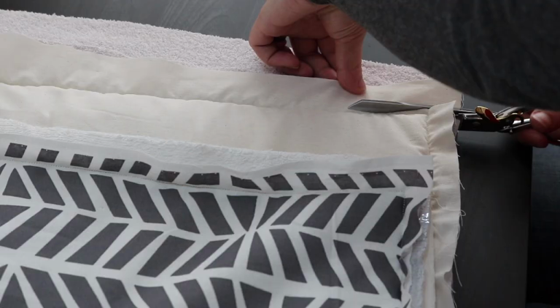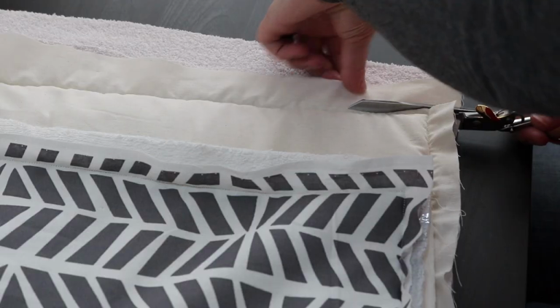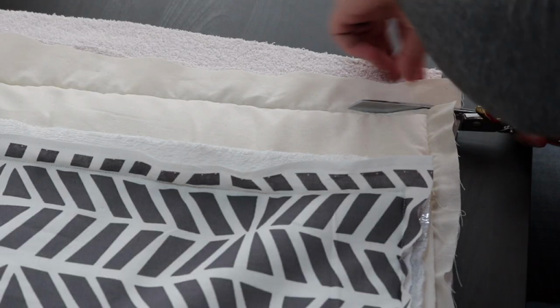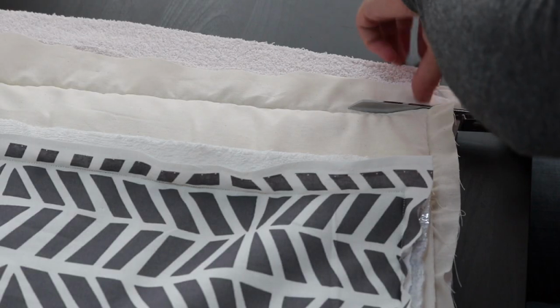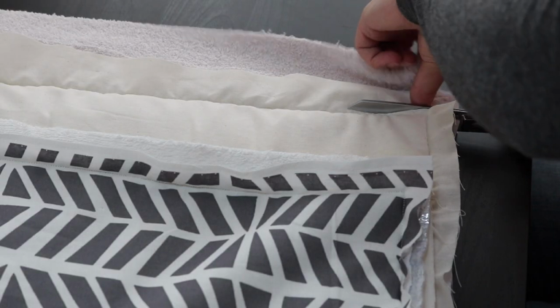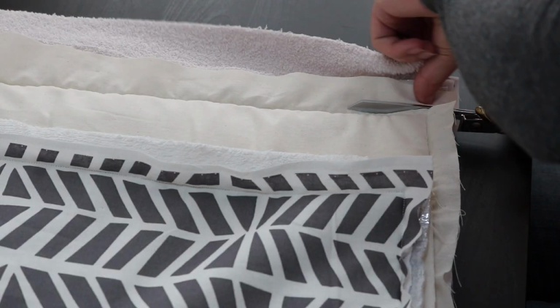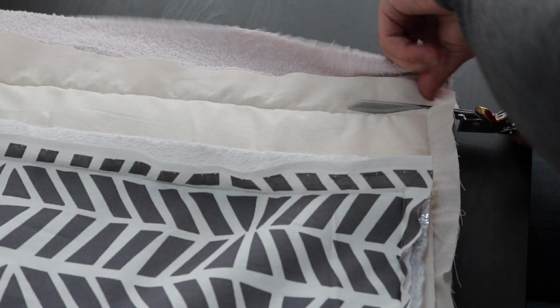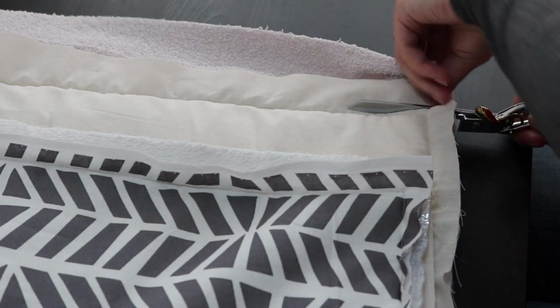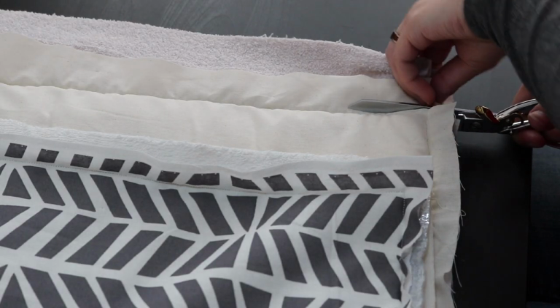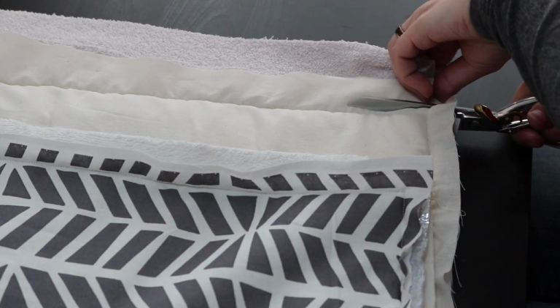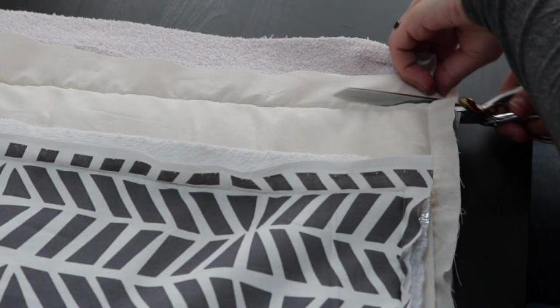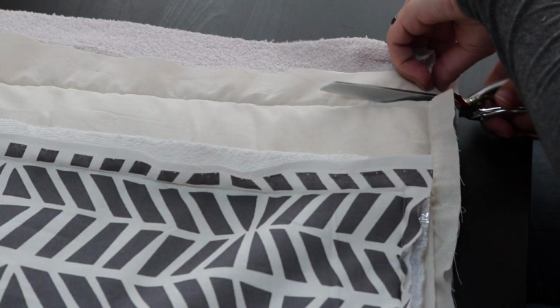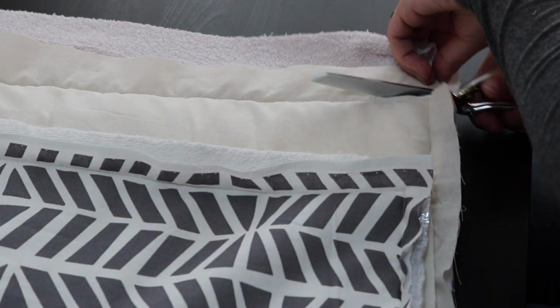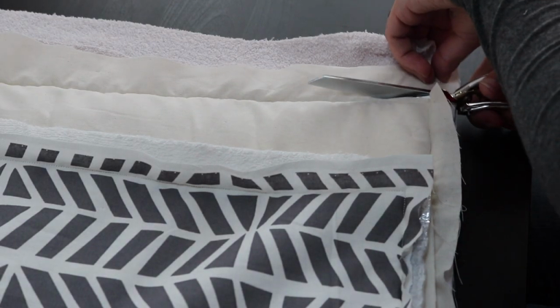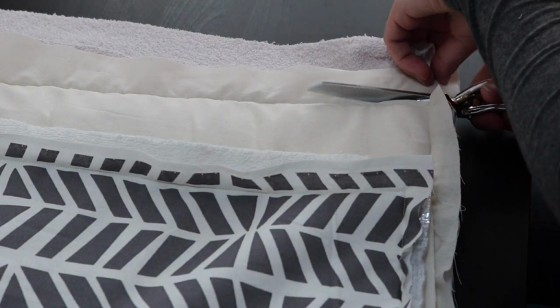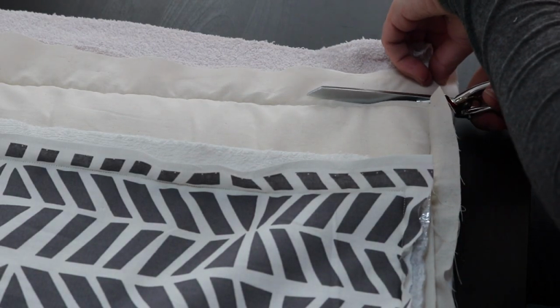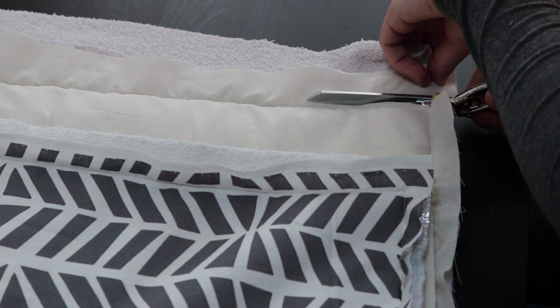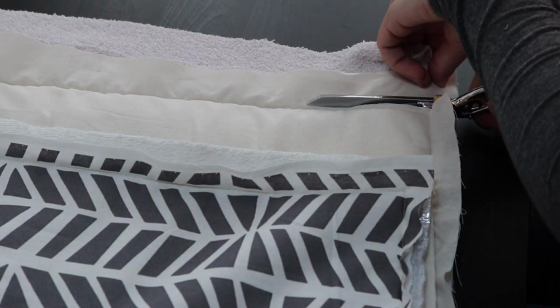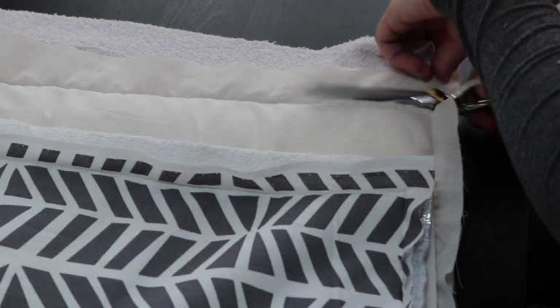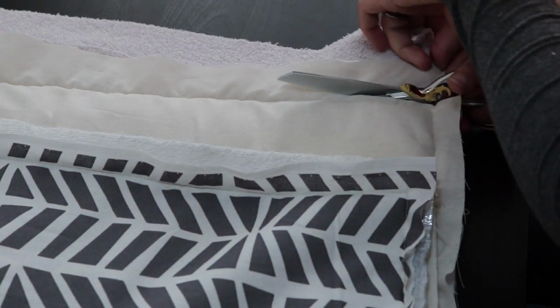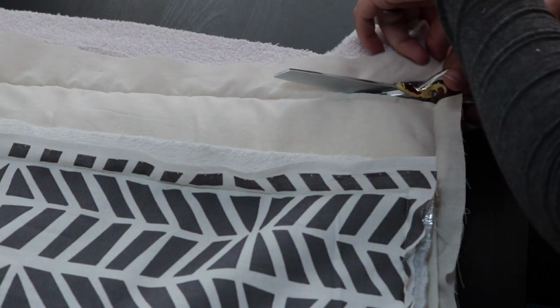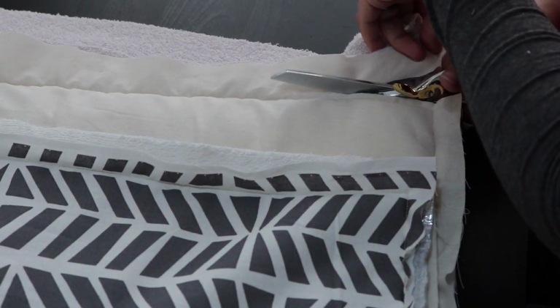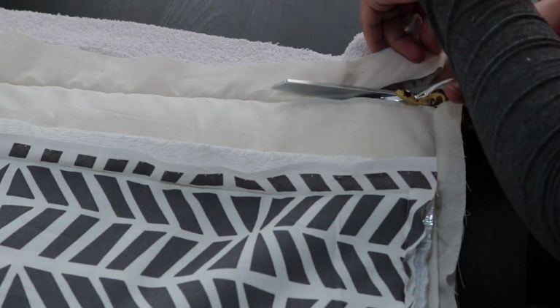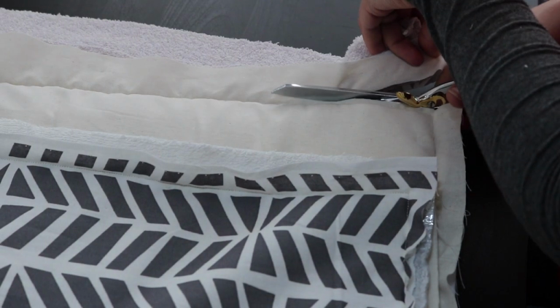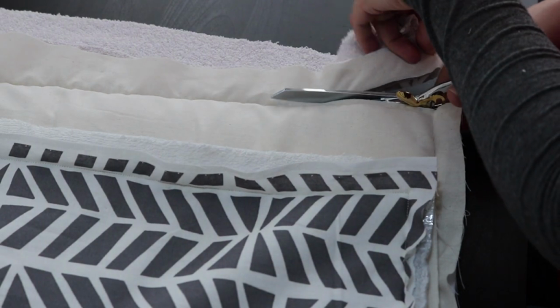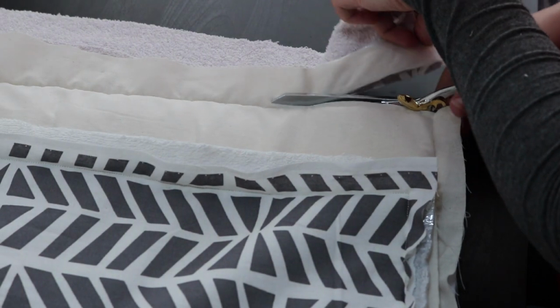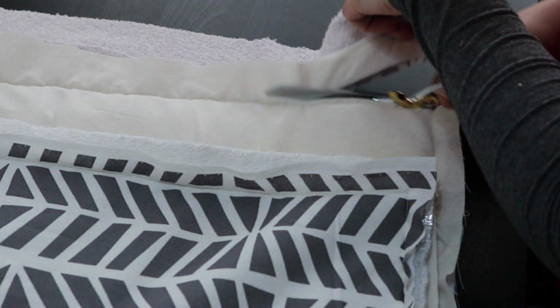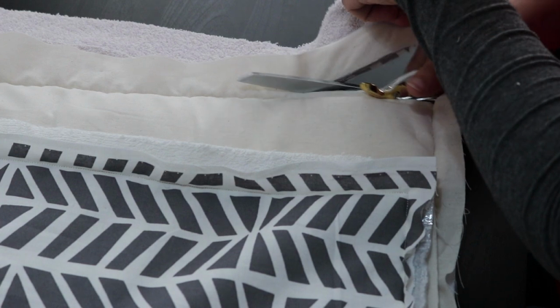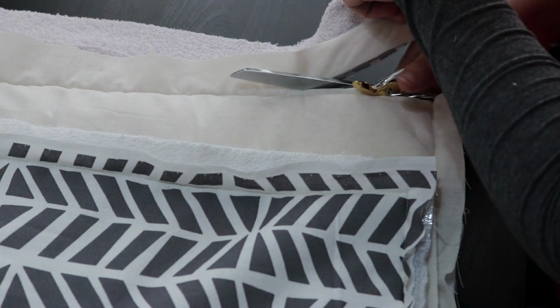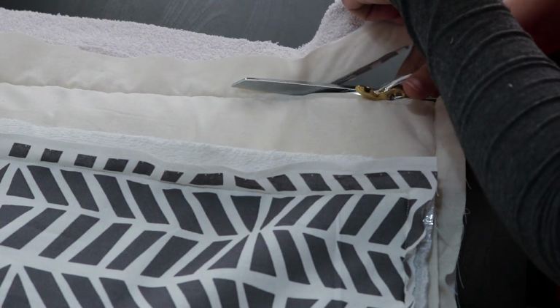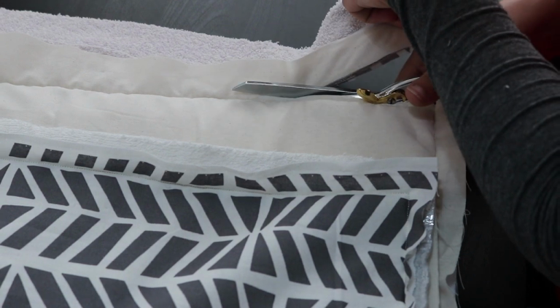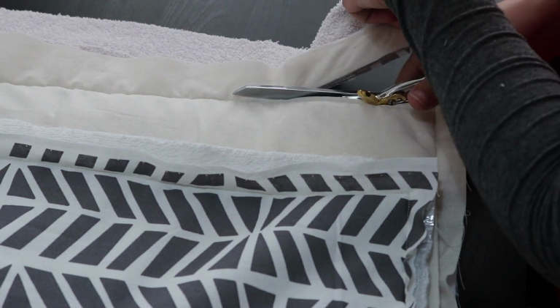Some of the layers had stretched more than others, so I cut closely around the stitching to make all the edges line up.